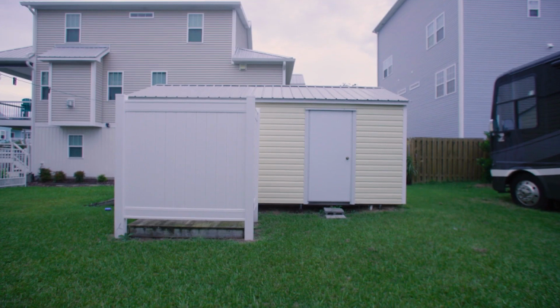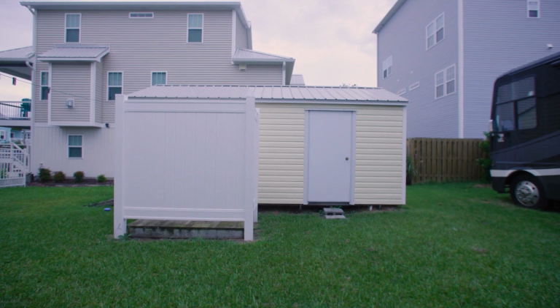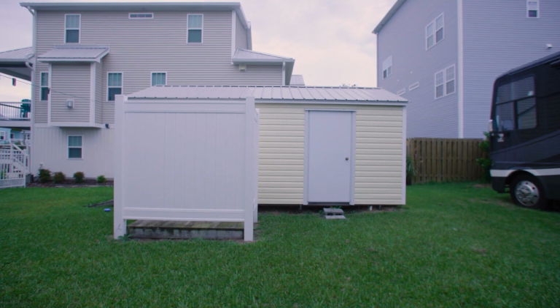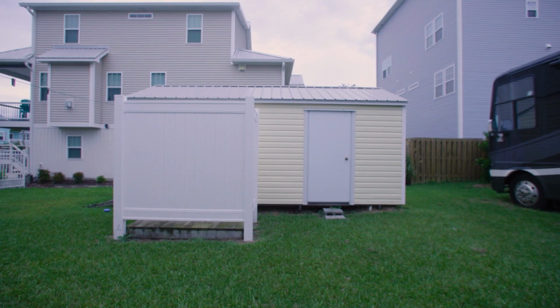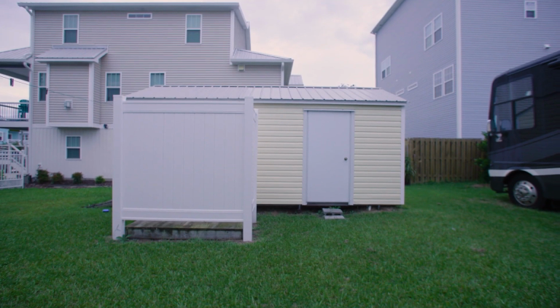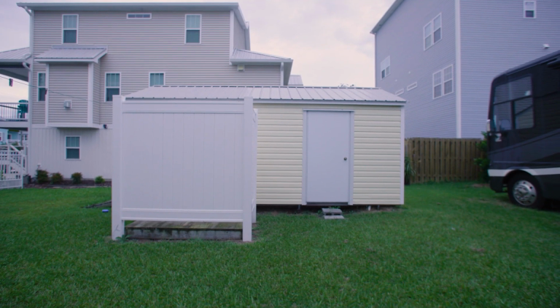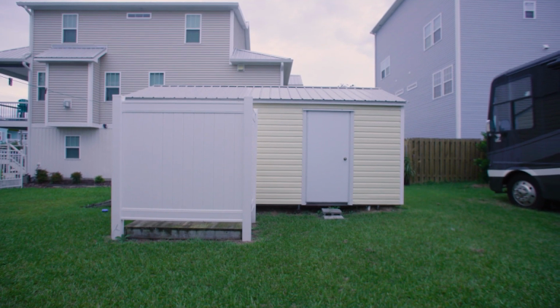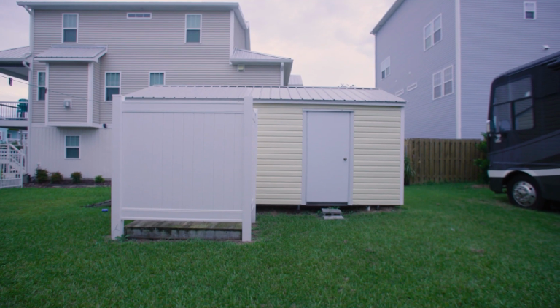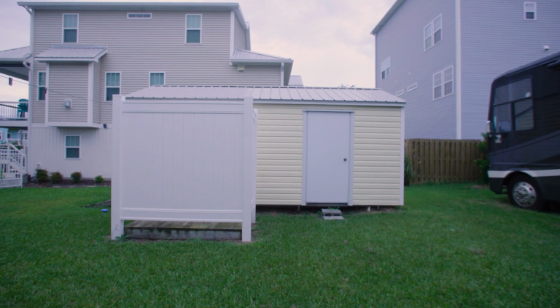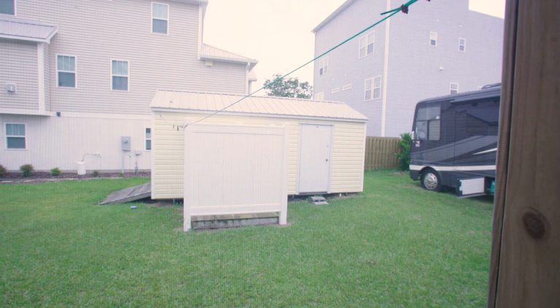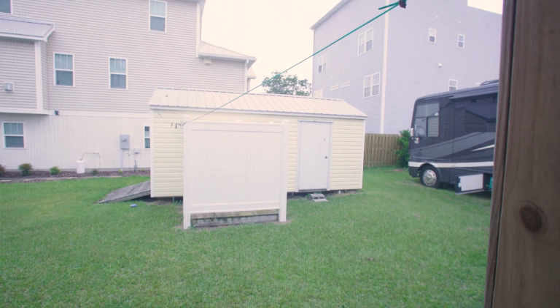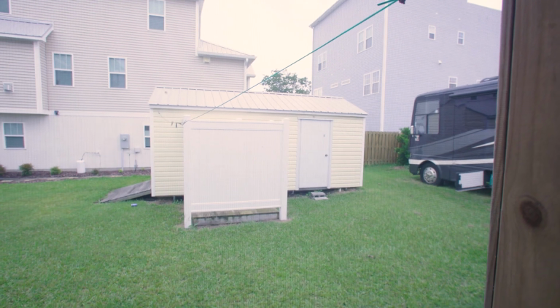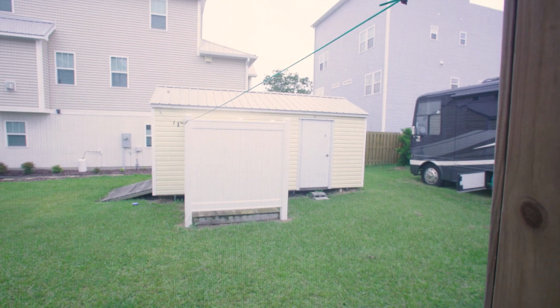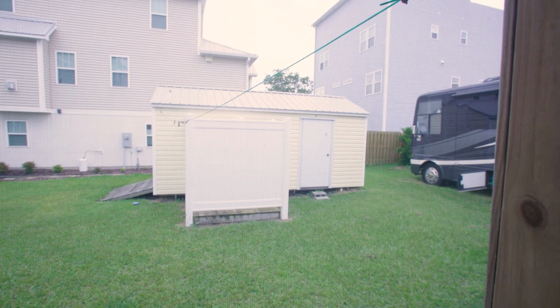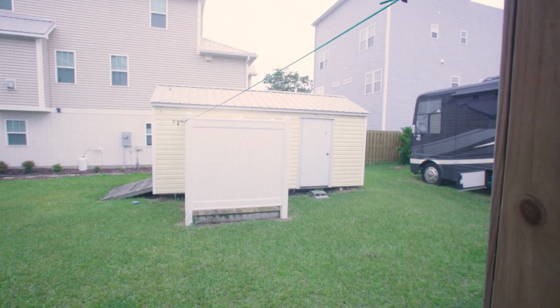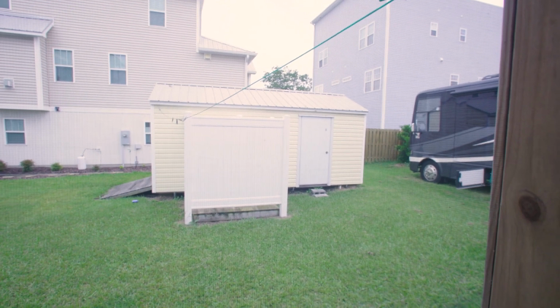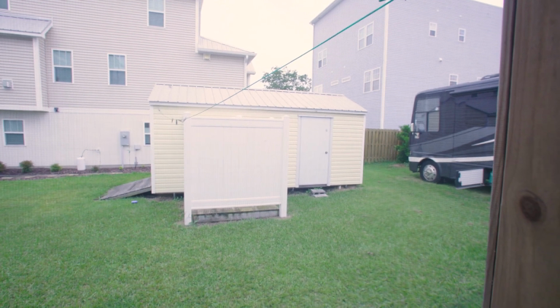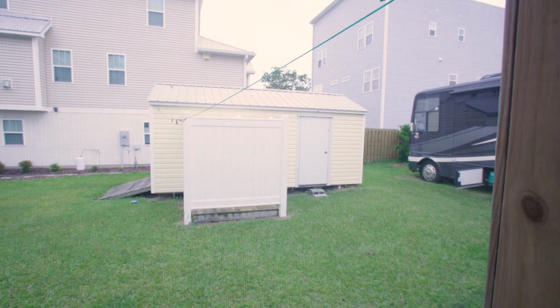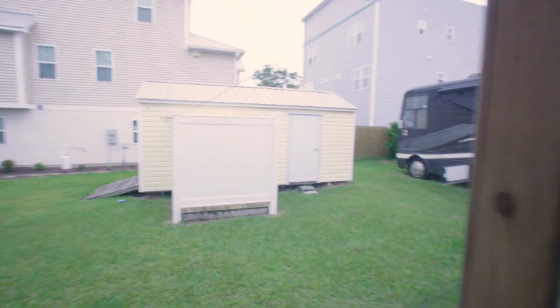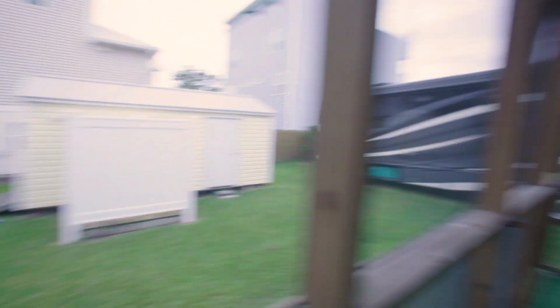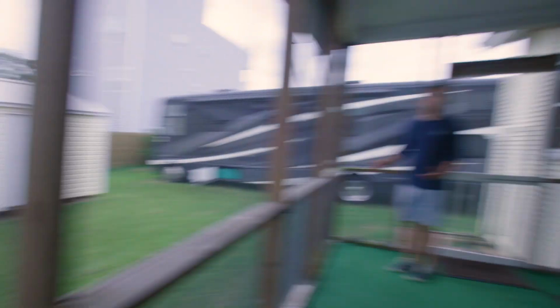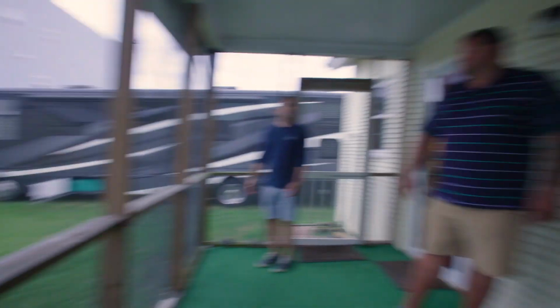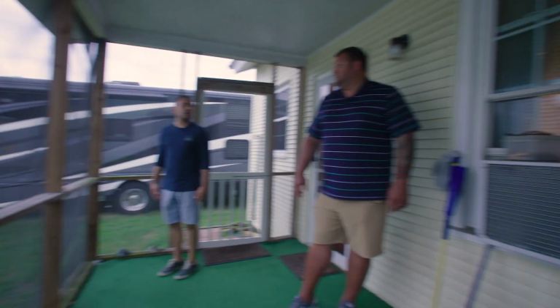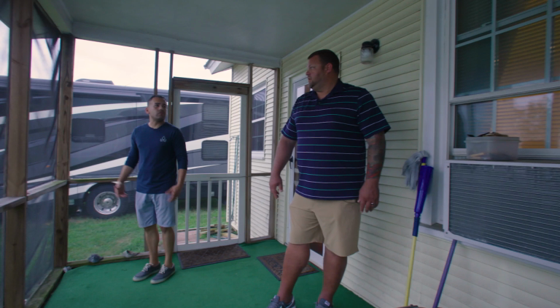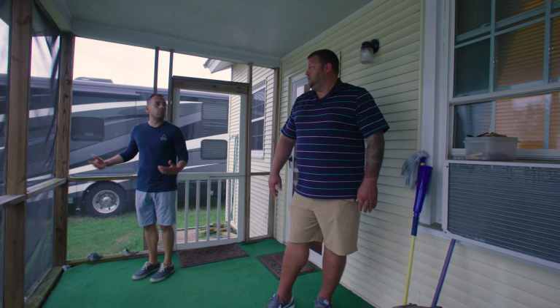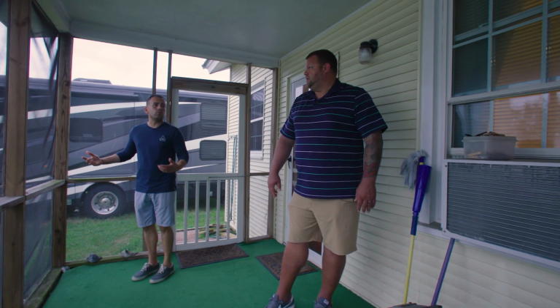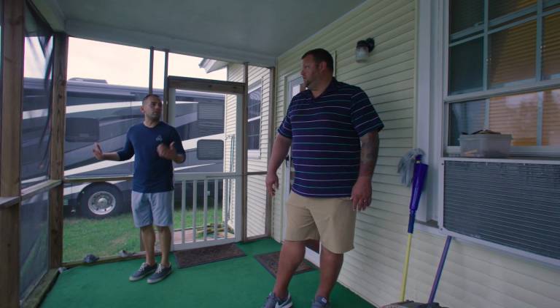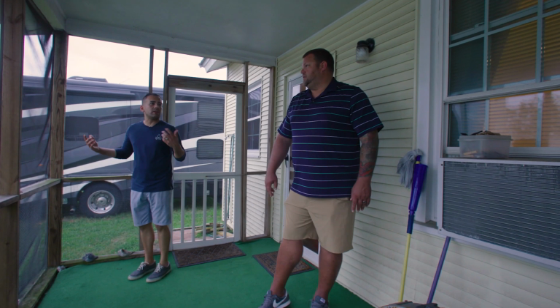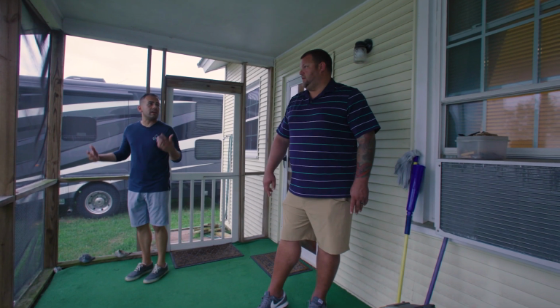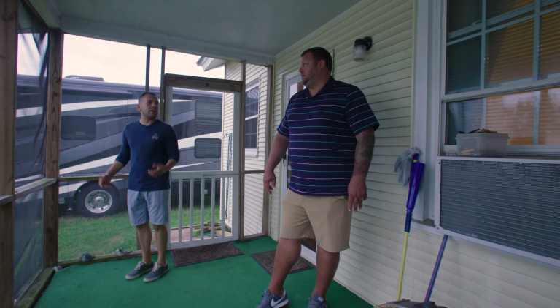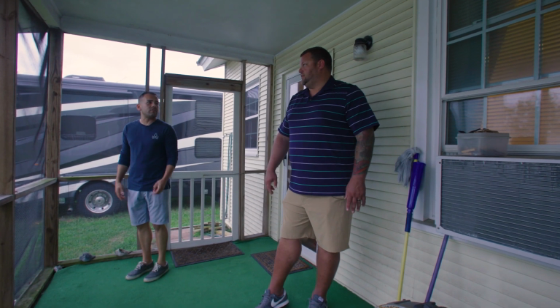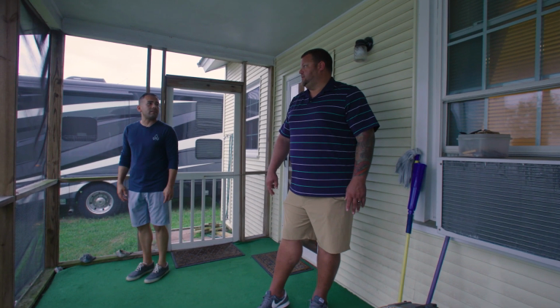That's a nice shed. Is there any space in there to make it like a livable room with HVAC?